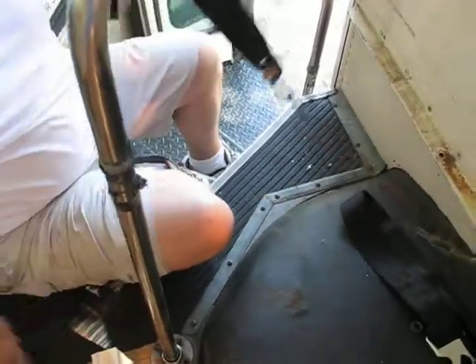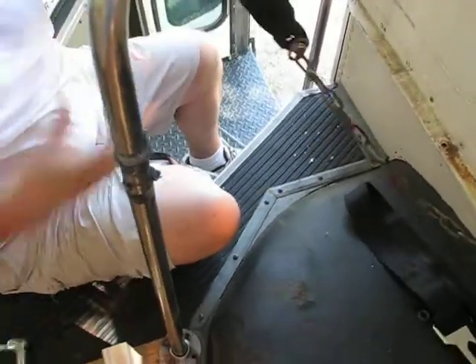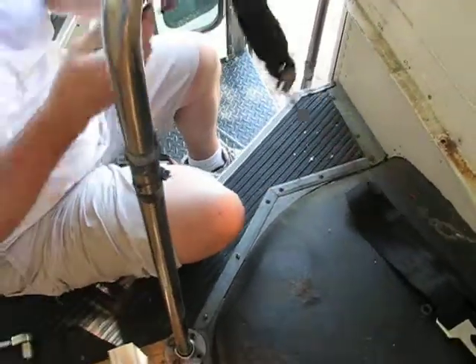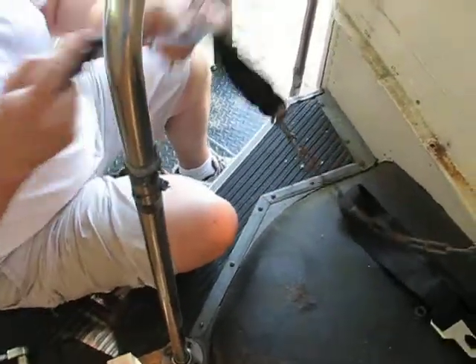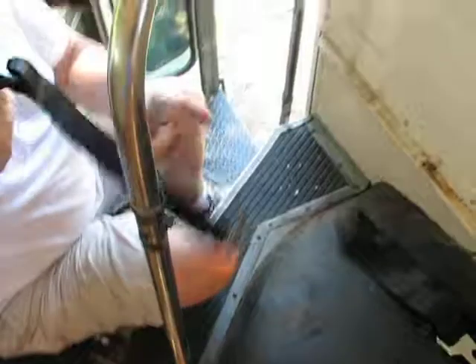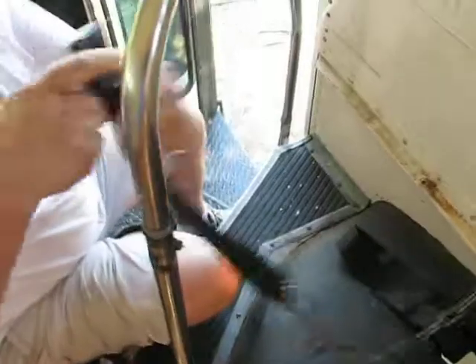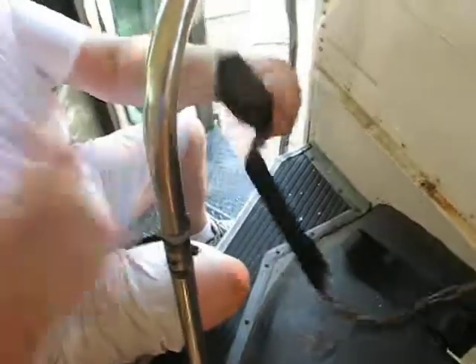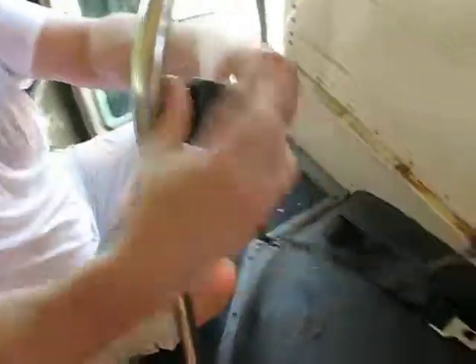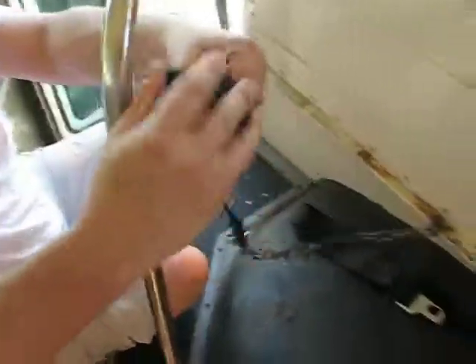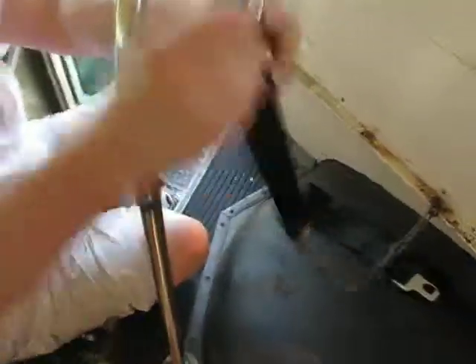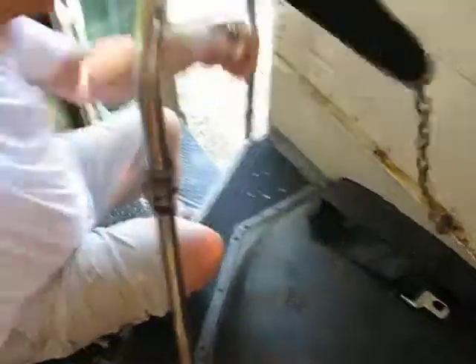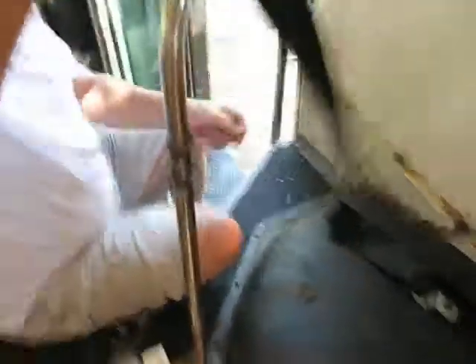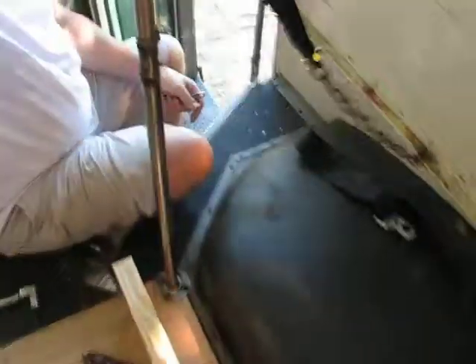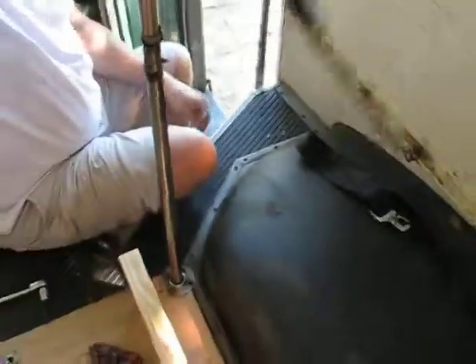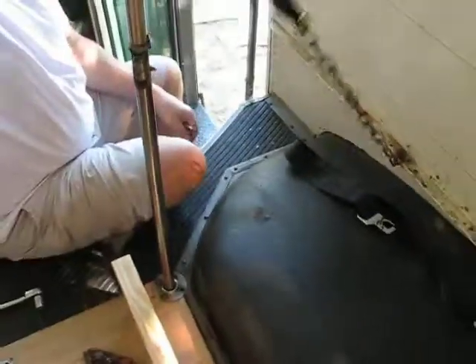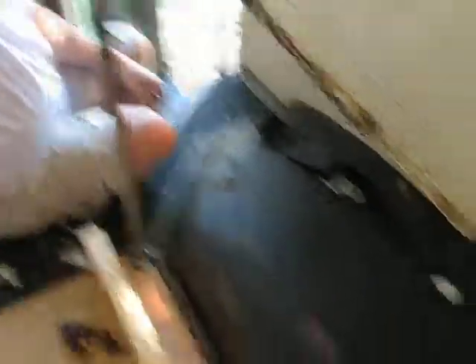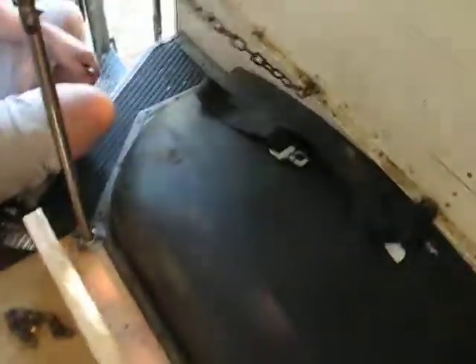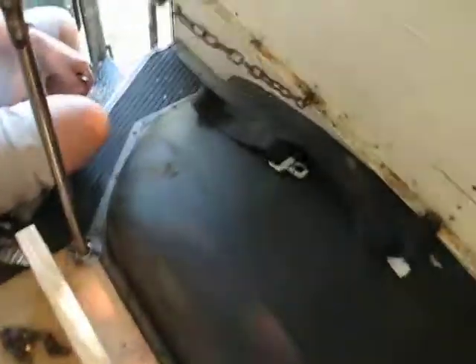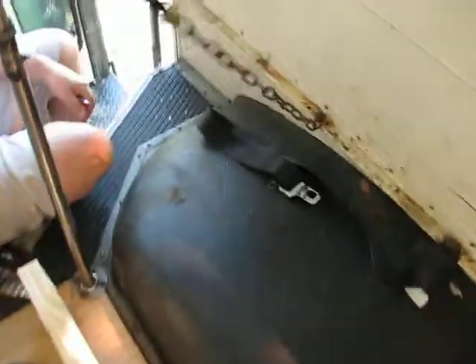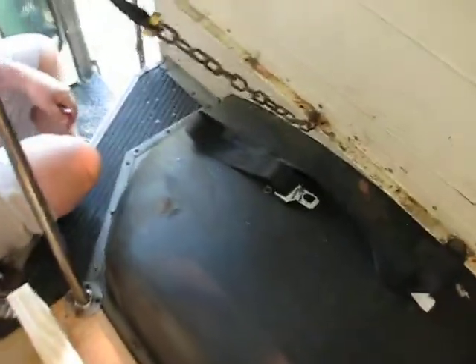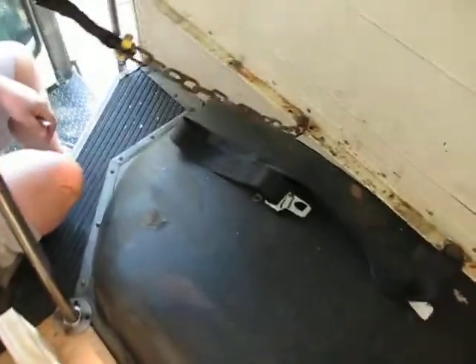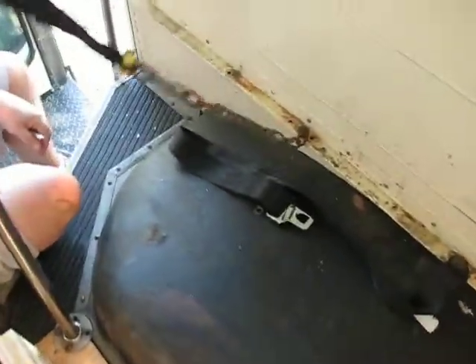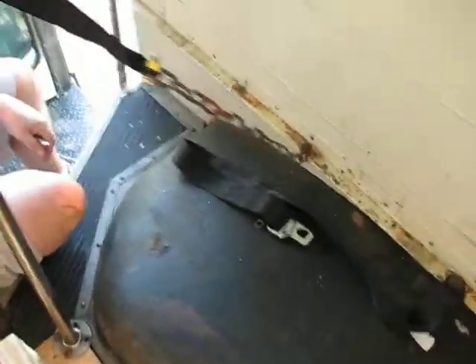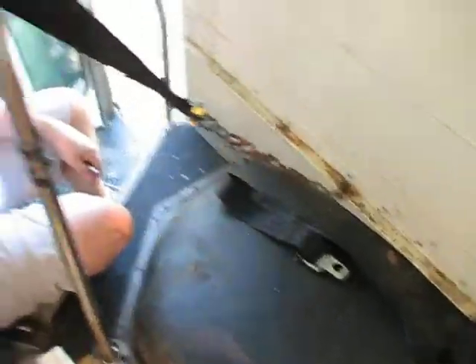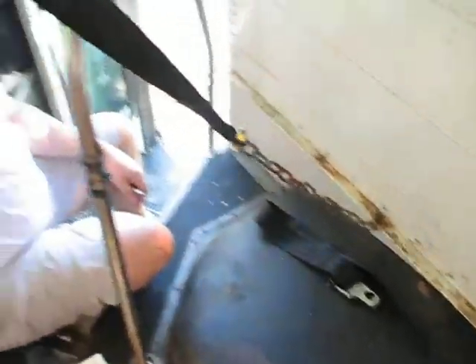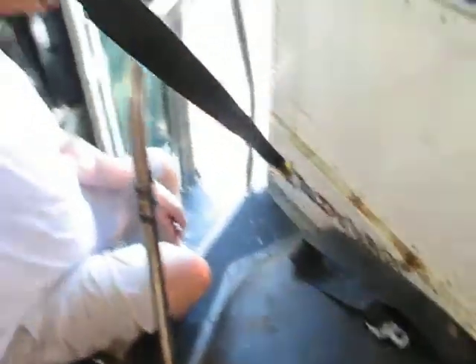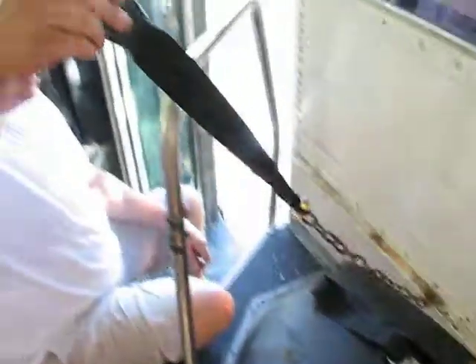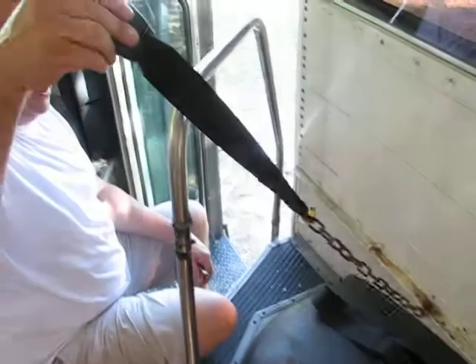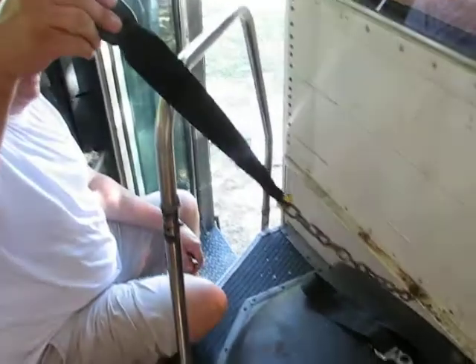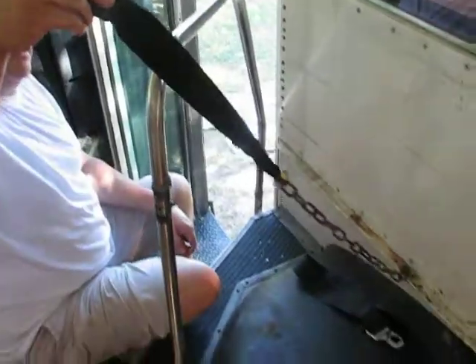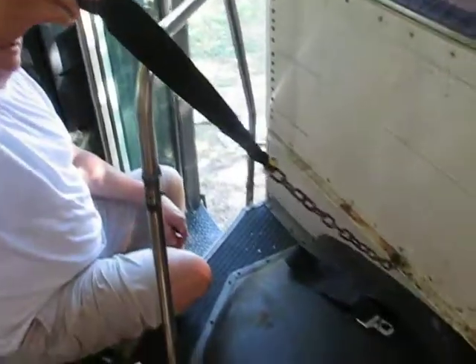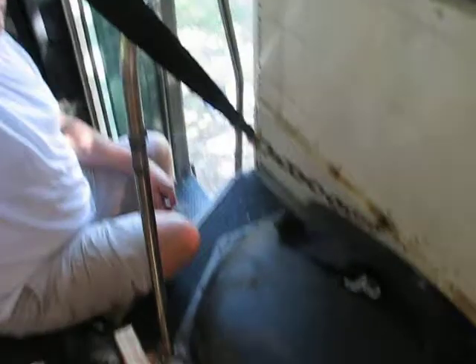Alright, nice and tight, and I've got an extra 16 or so inches.